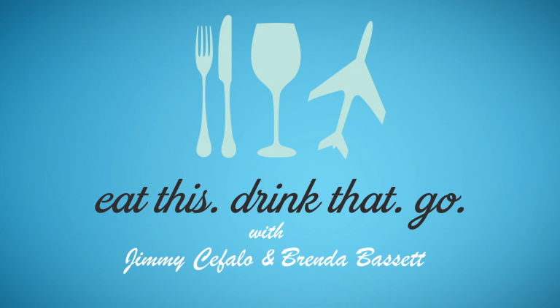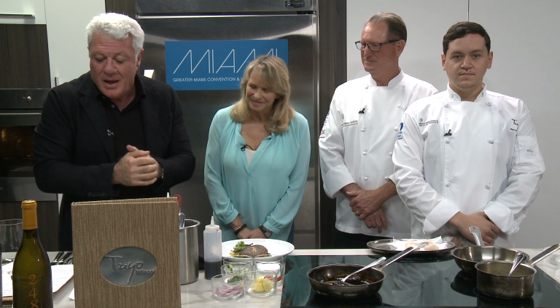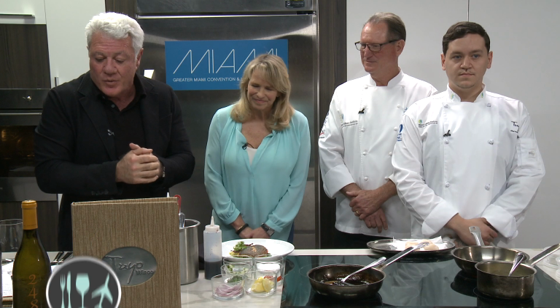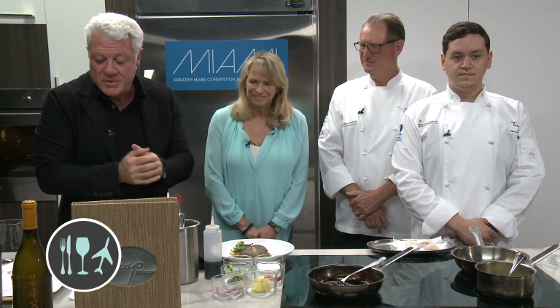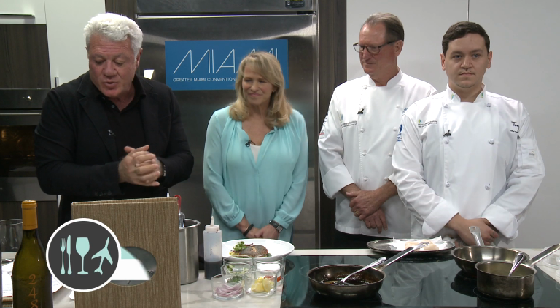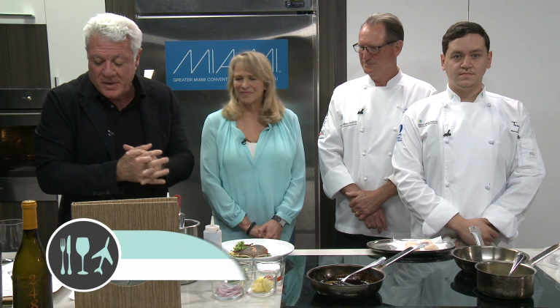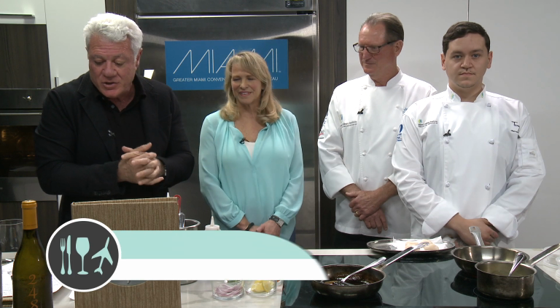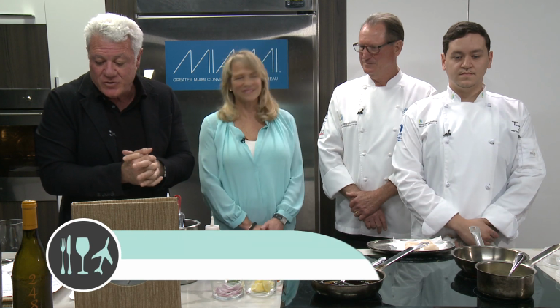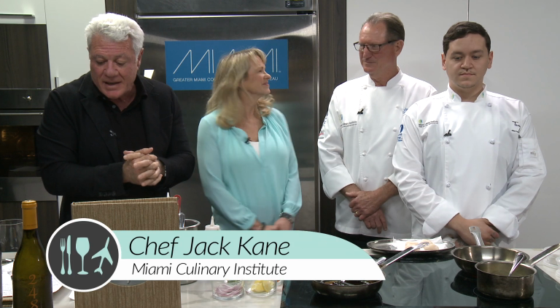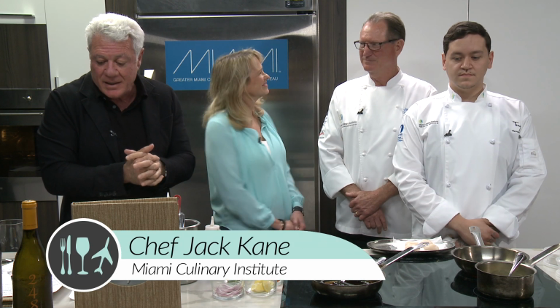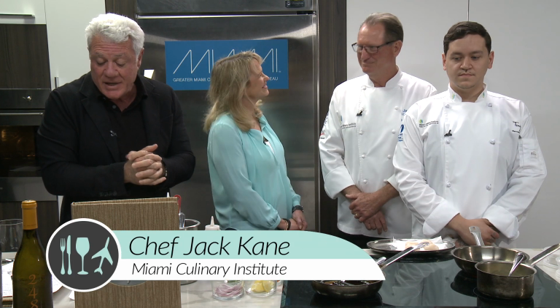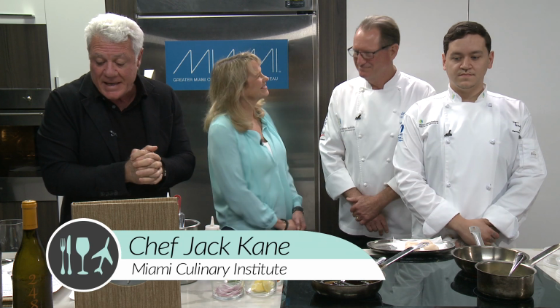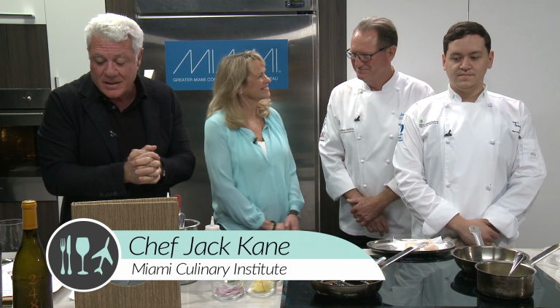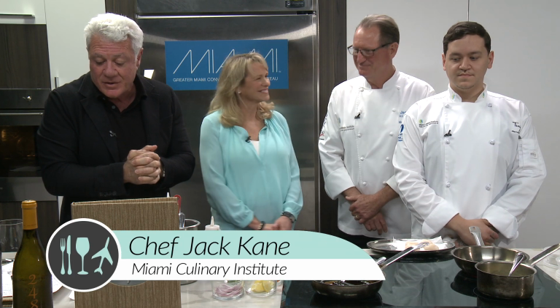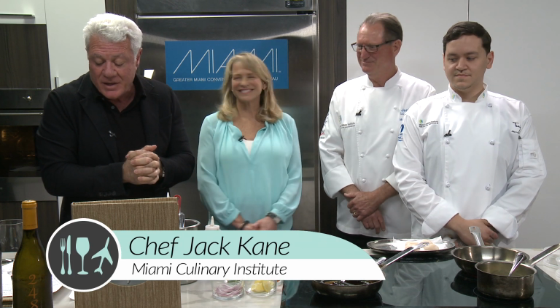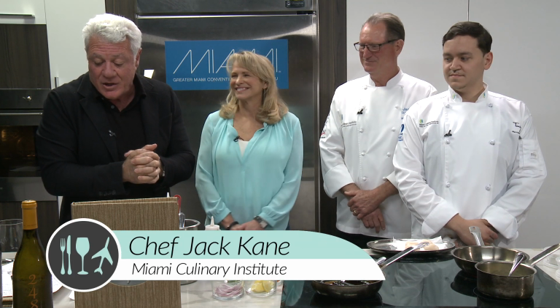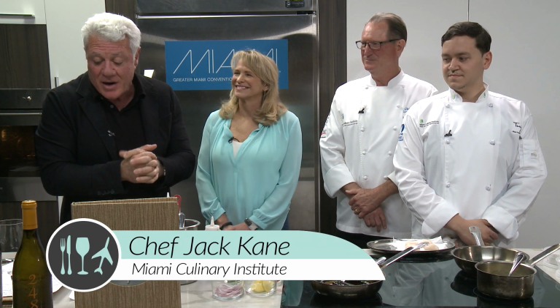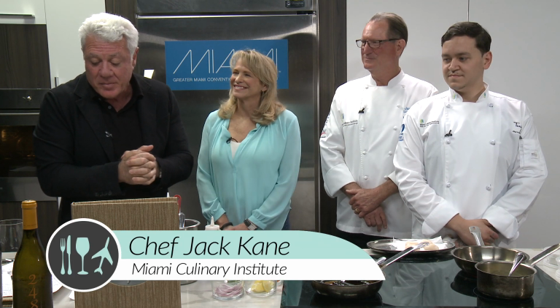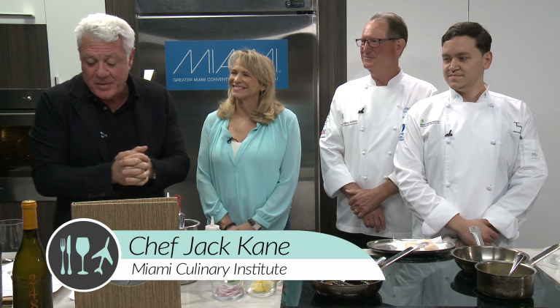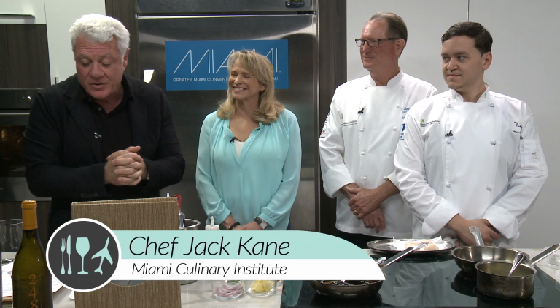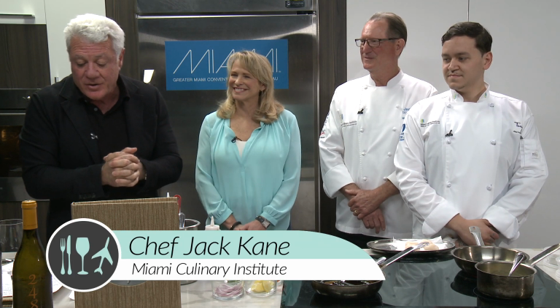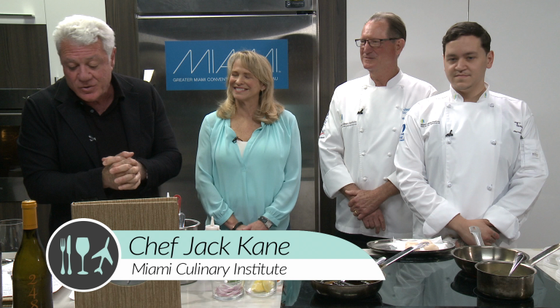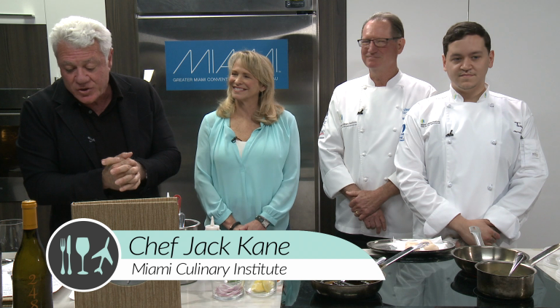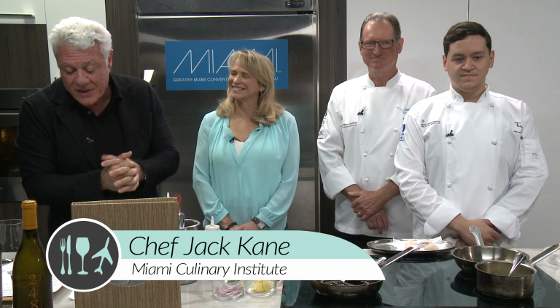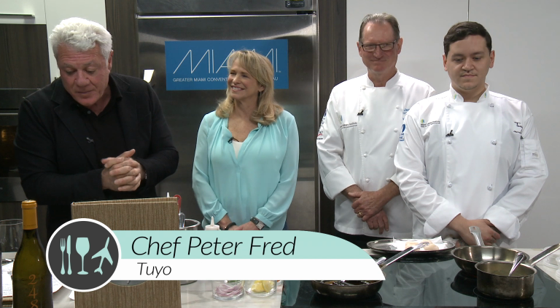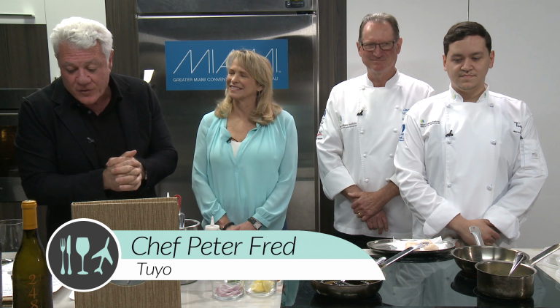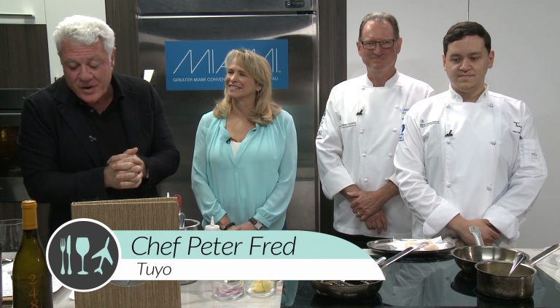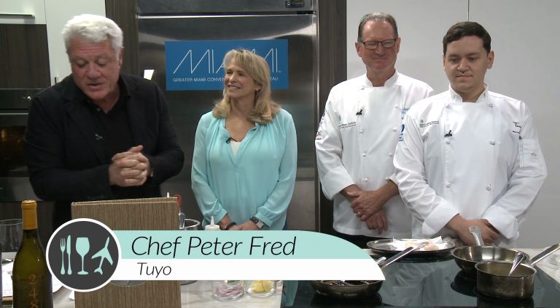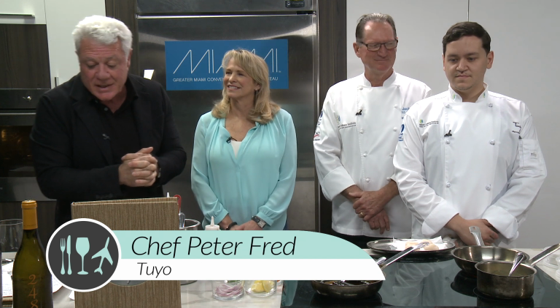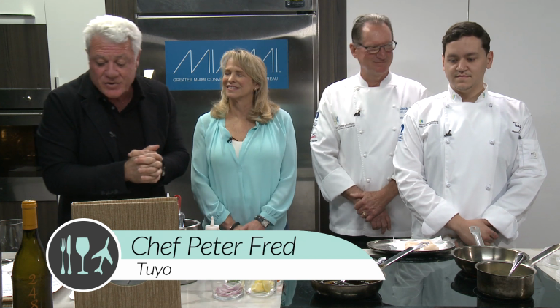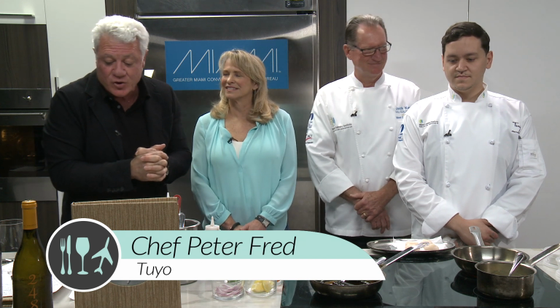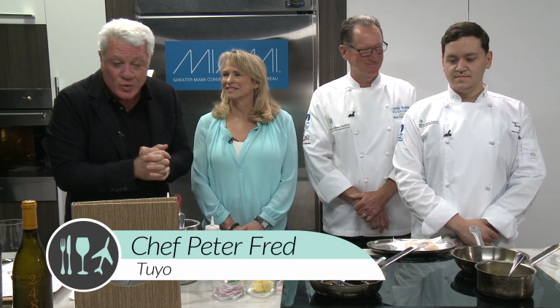We're pleased to be joined by Chef Jack Cain, Culinary Chair at Miami Culinary Institute, and Chef Peter Fred, the Executive Chef at TUYO.